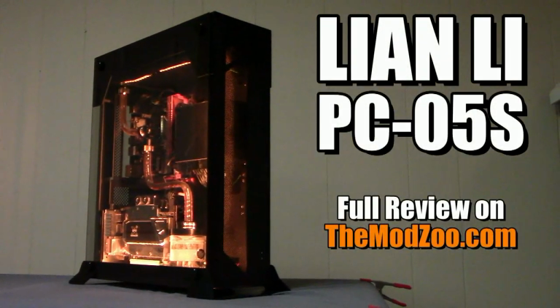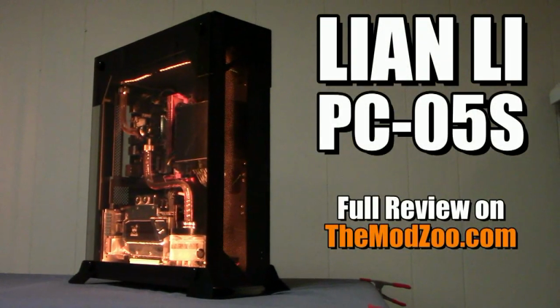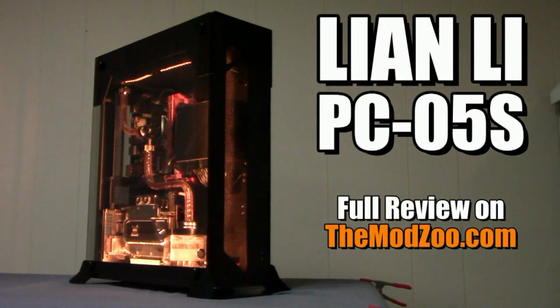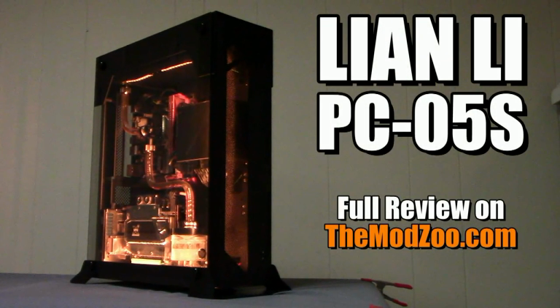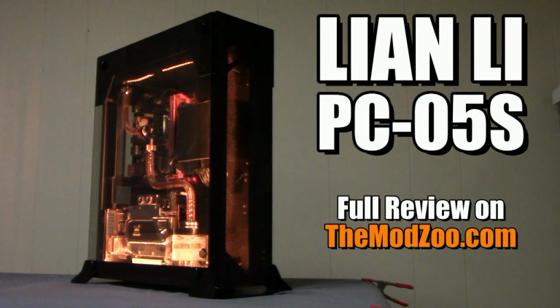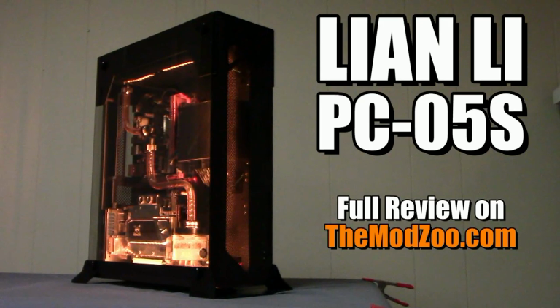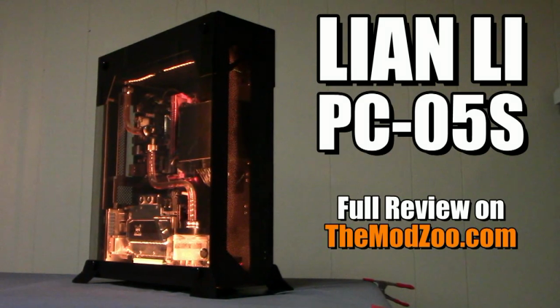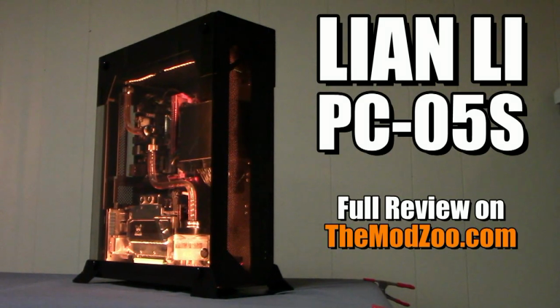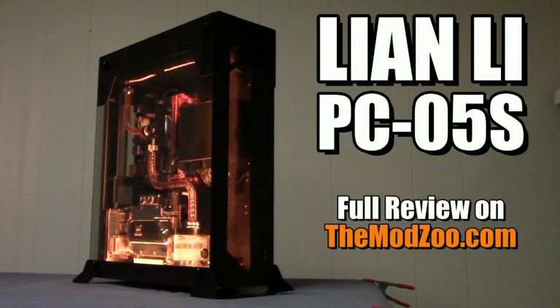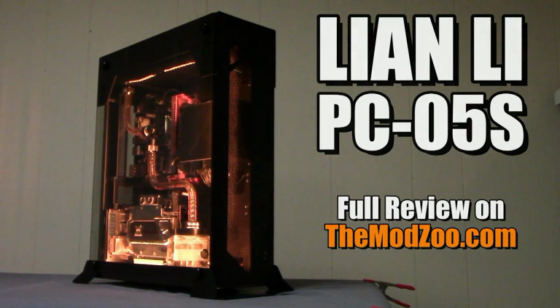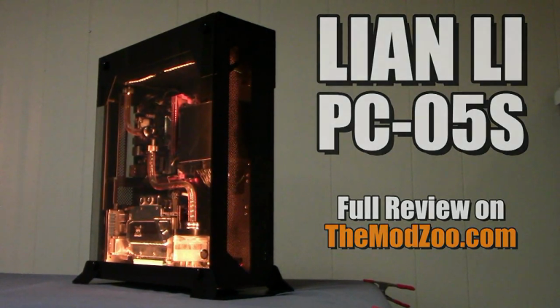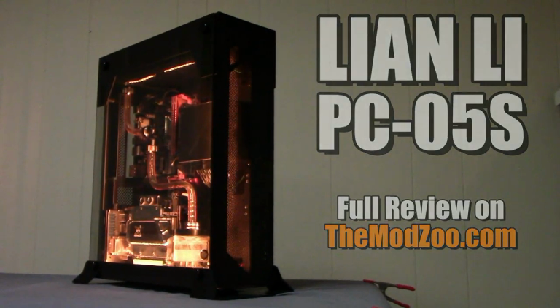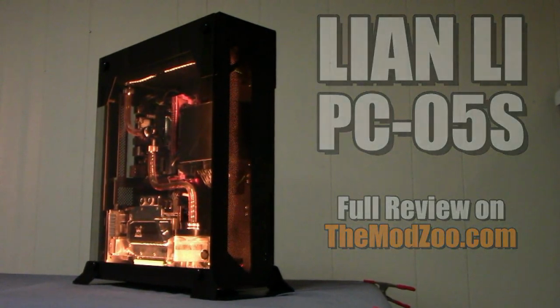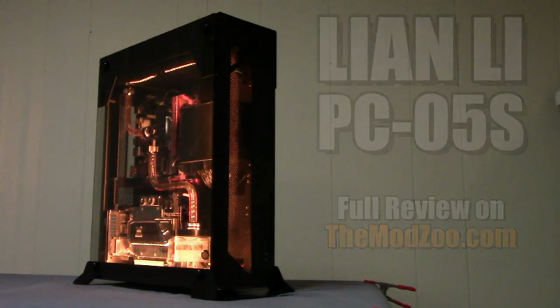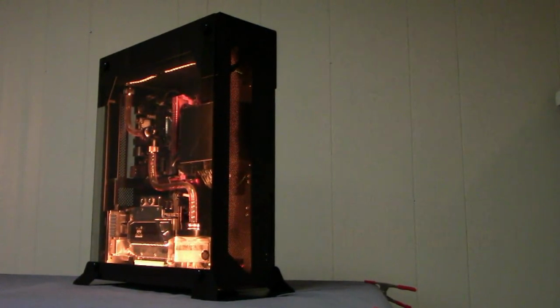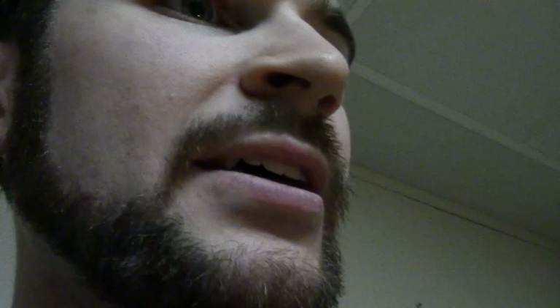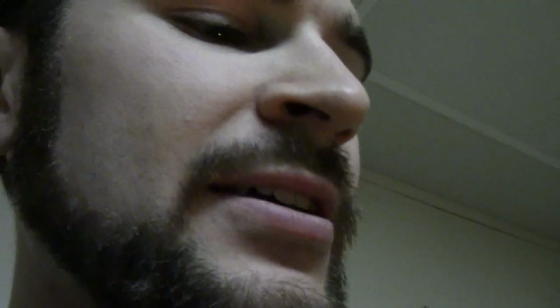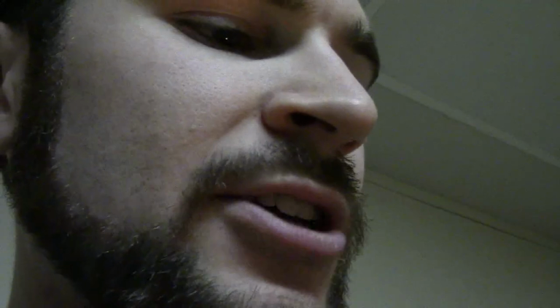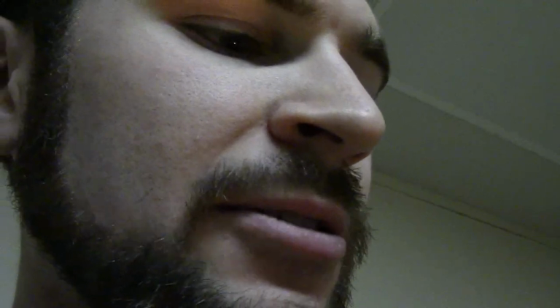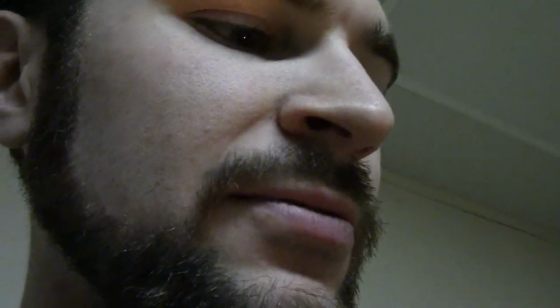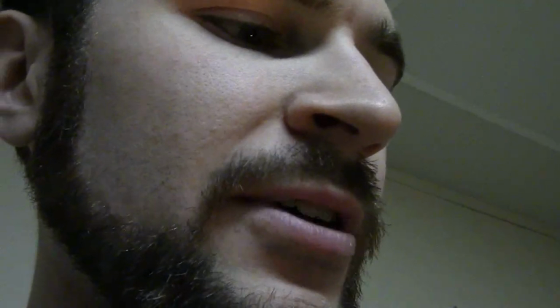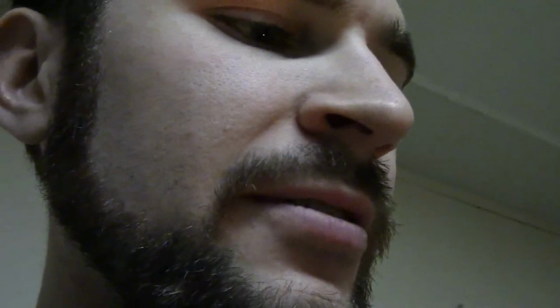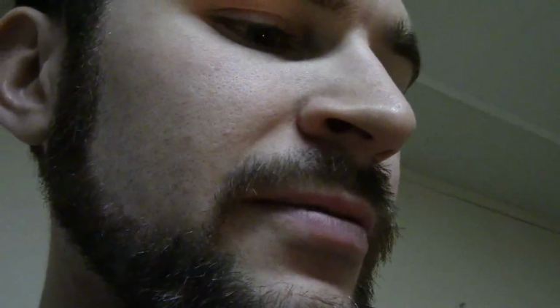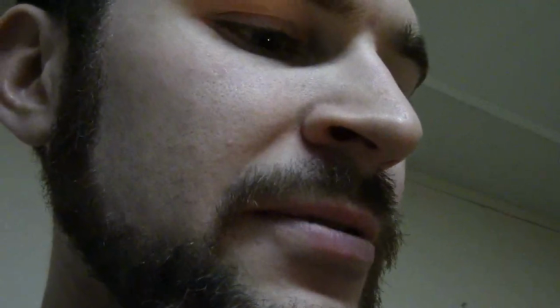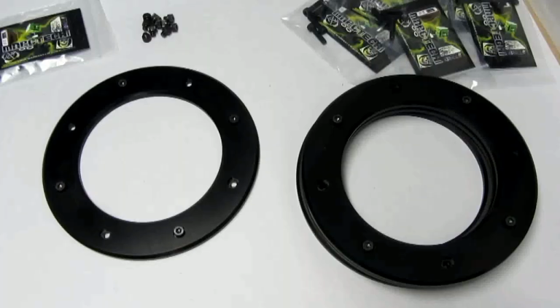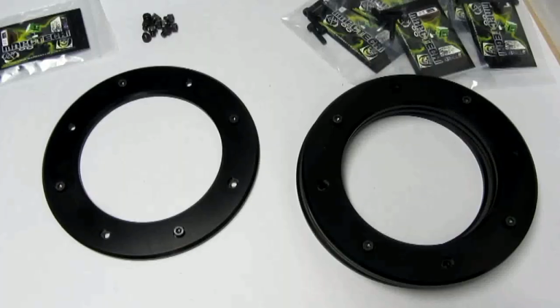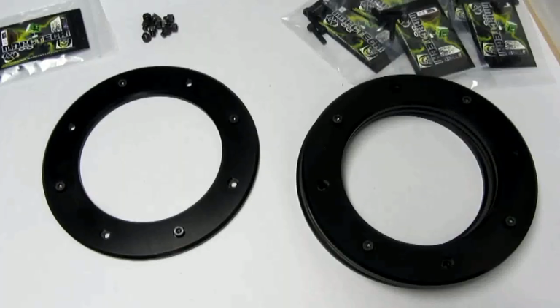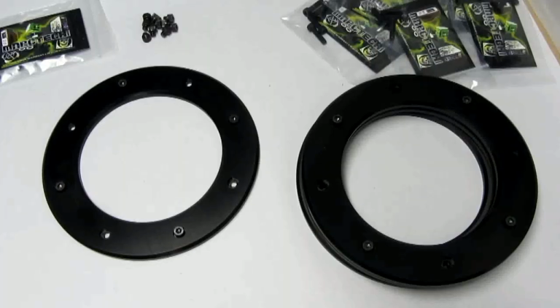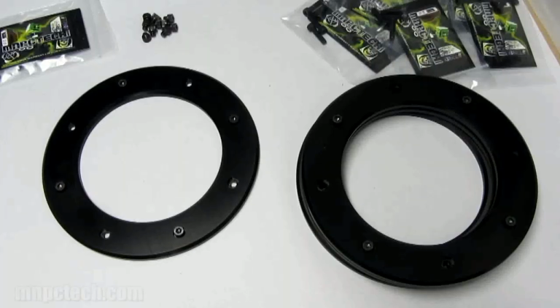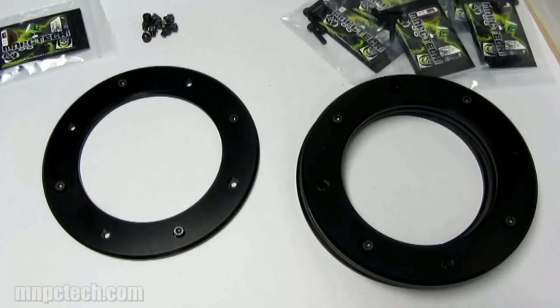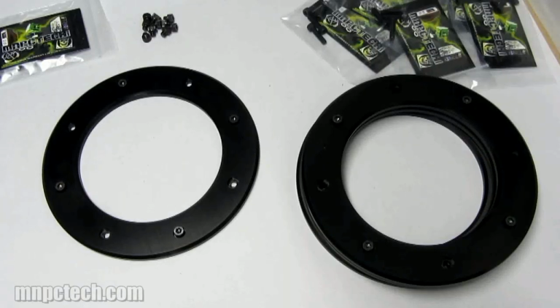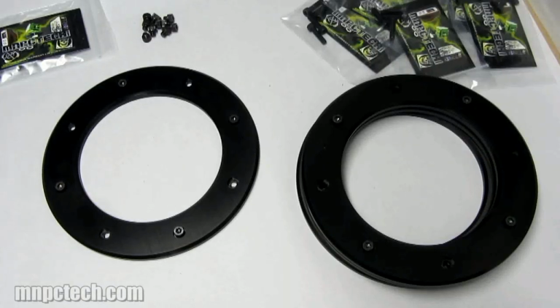Yeah, it's pretty fun to build and I really enjoyed it. Head on over to themodzu.com and check out the full article review.